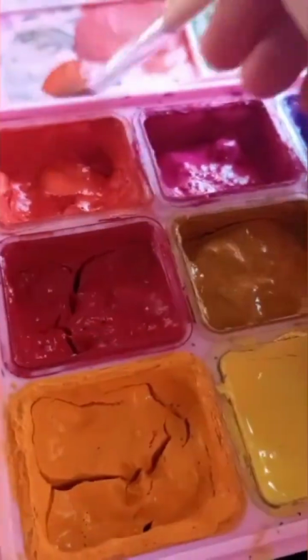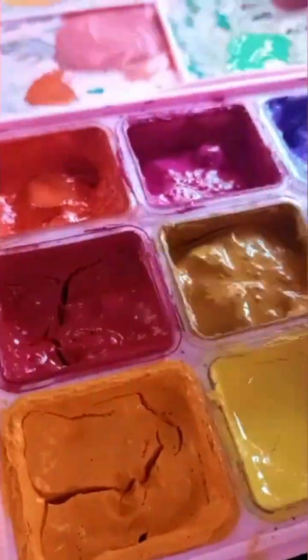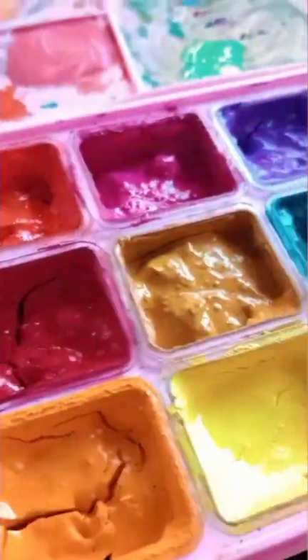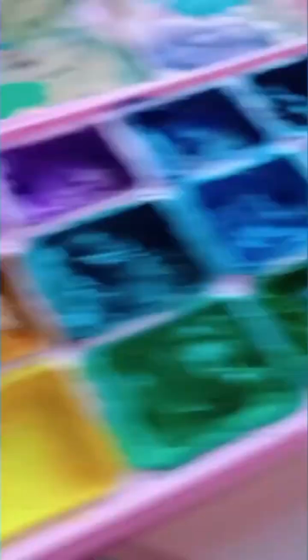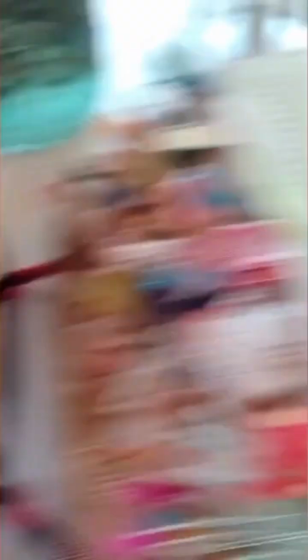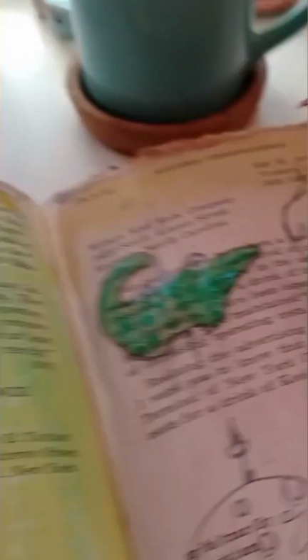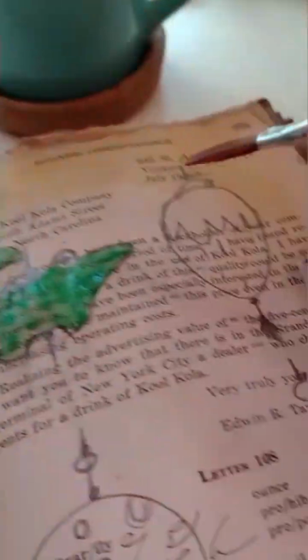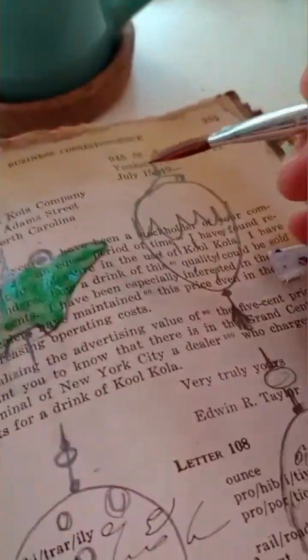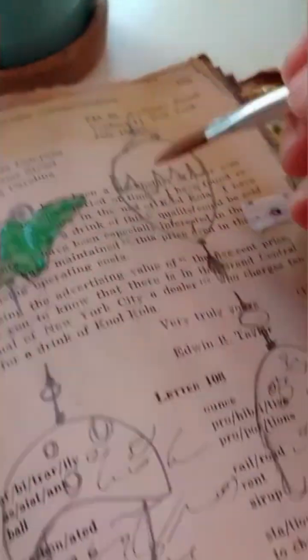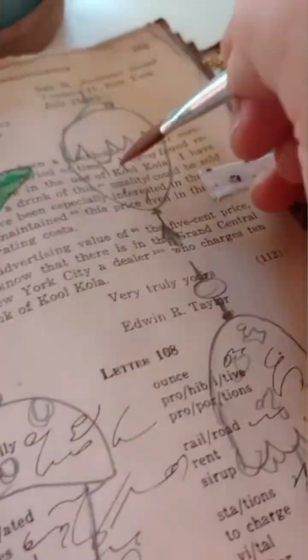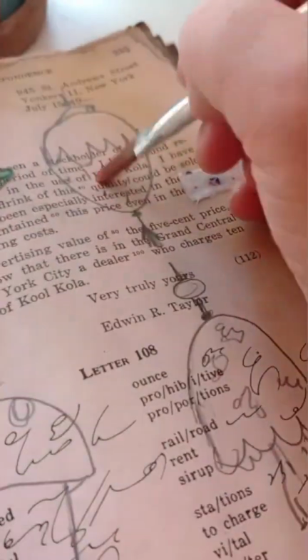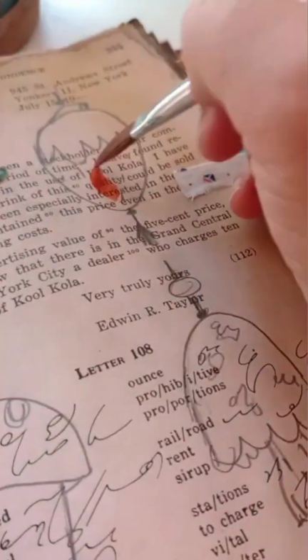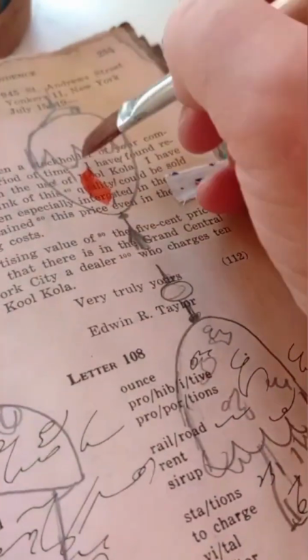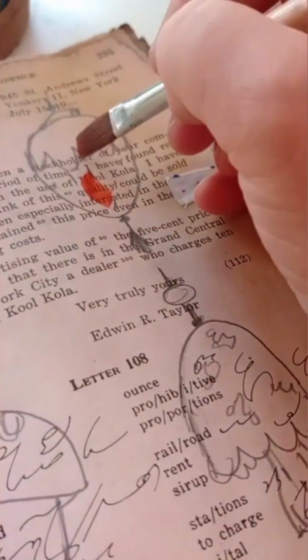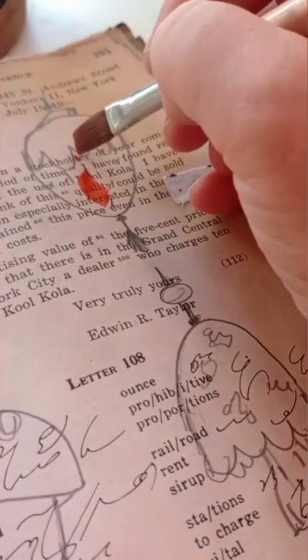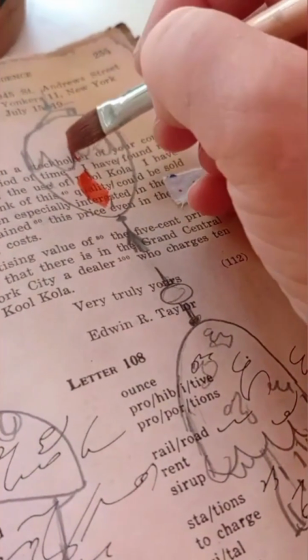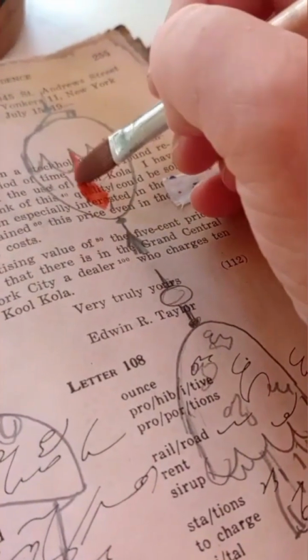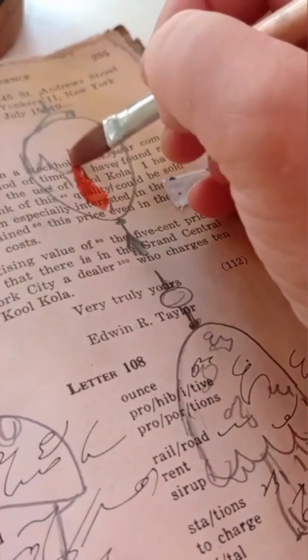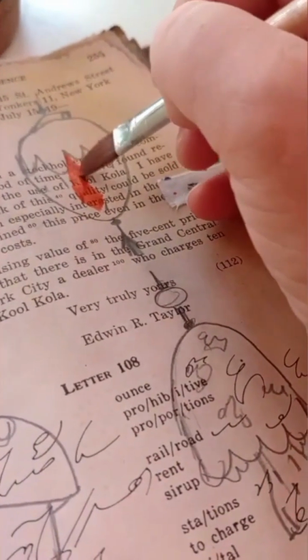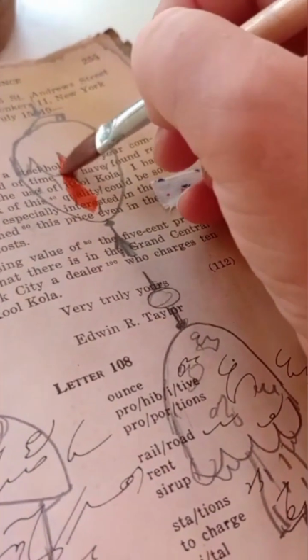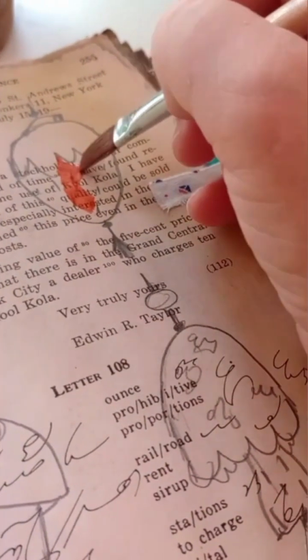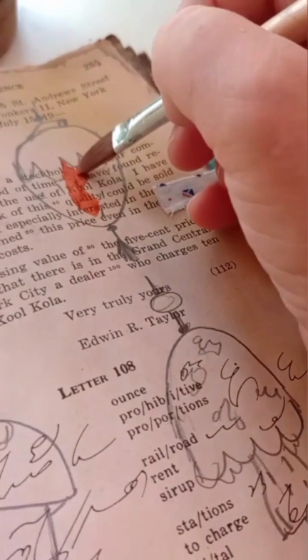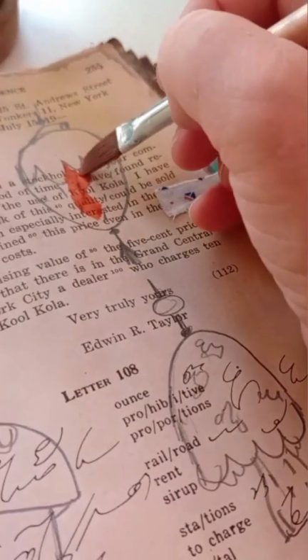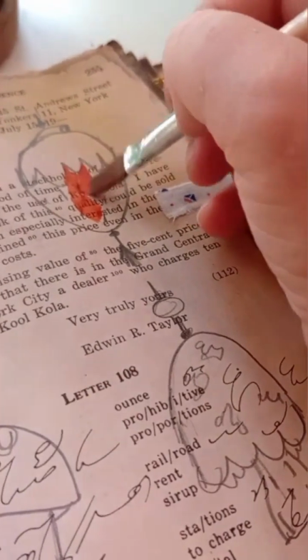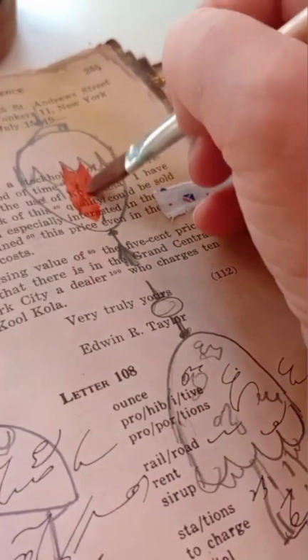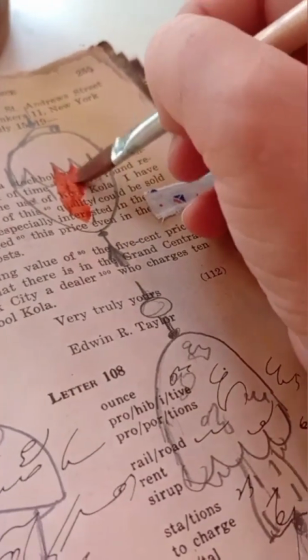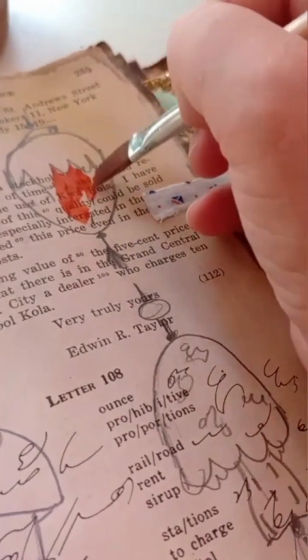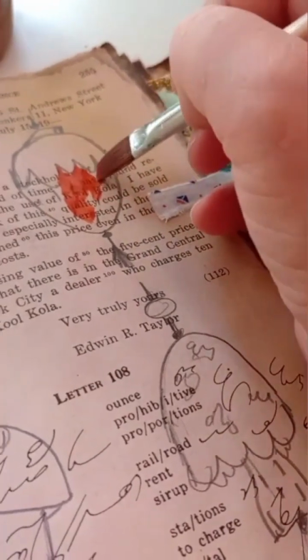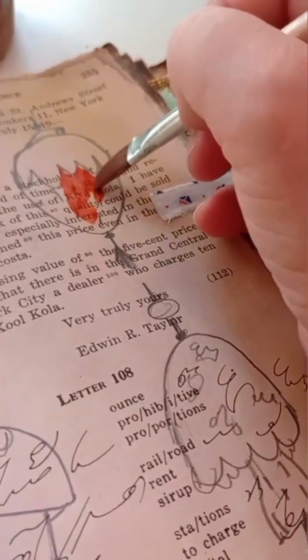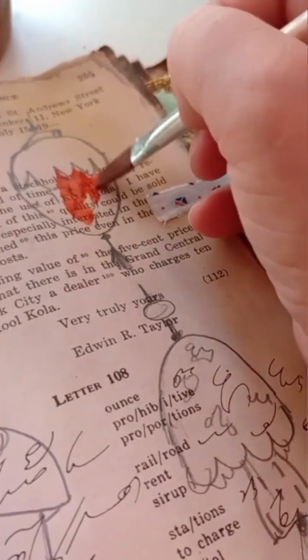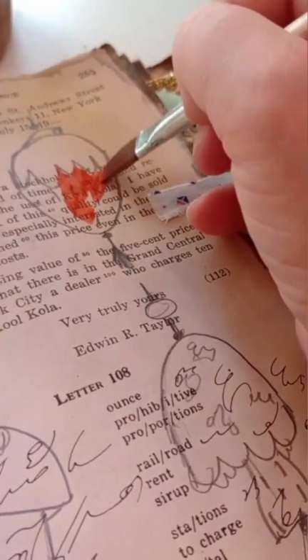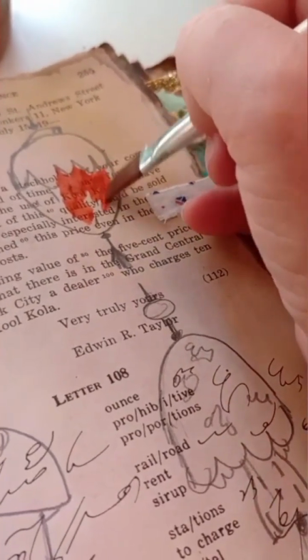I have a feeling this strawberry is going to turn out looking so cute. I love strawberries — it's one of my favorite fruits.